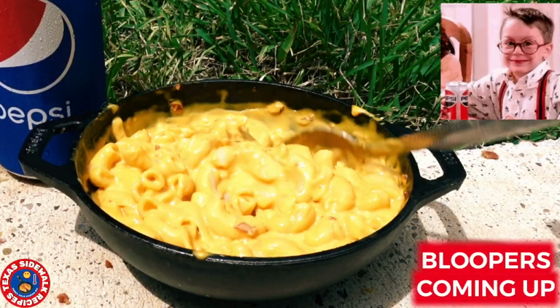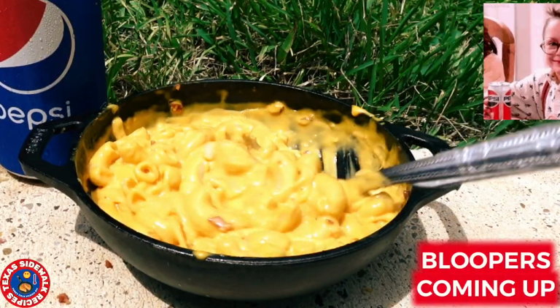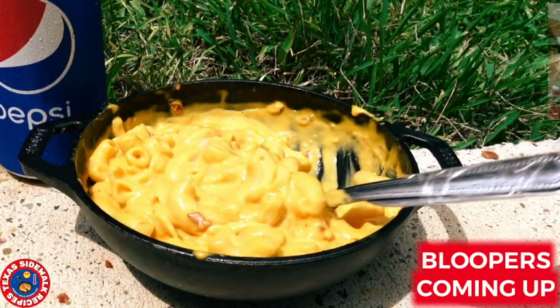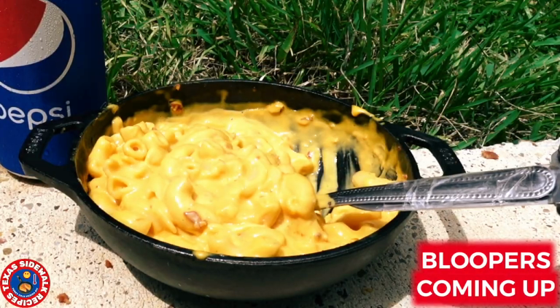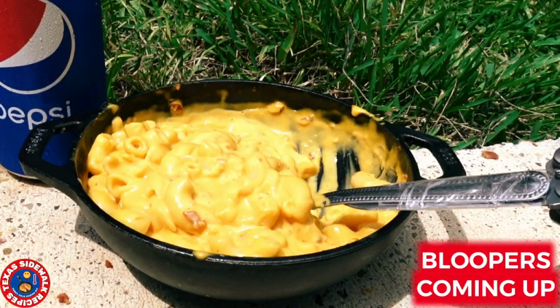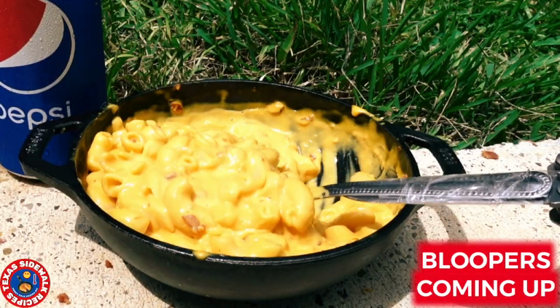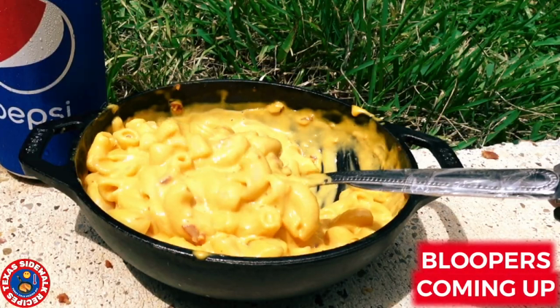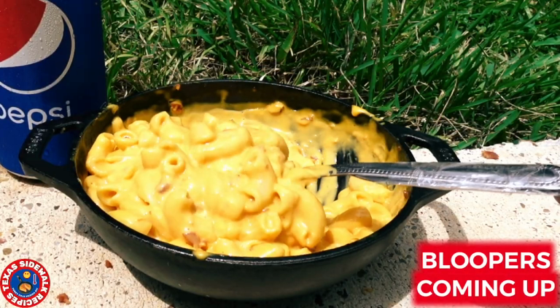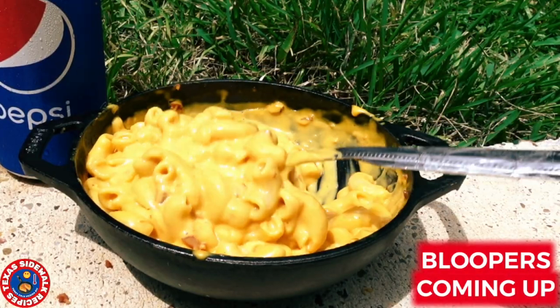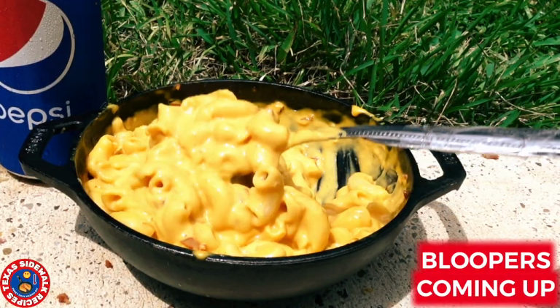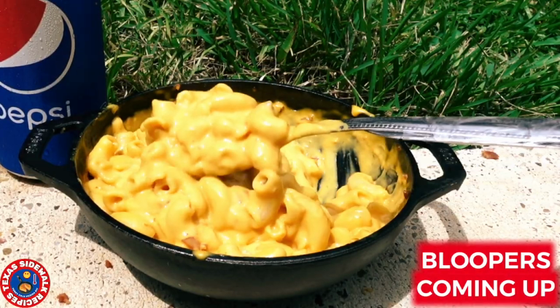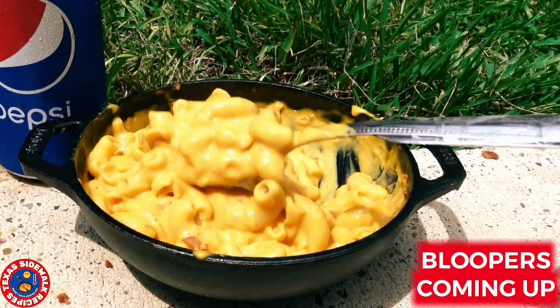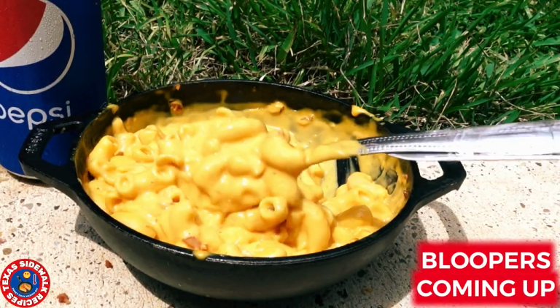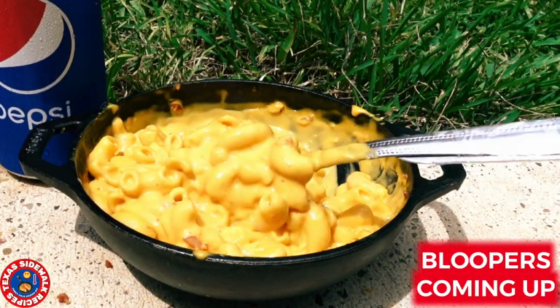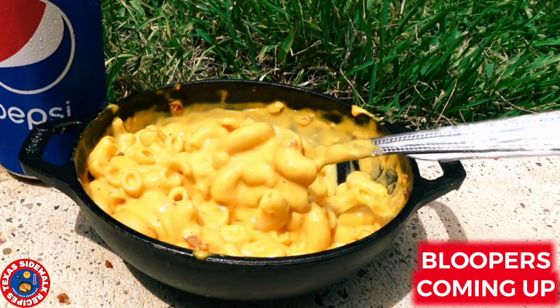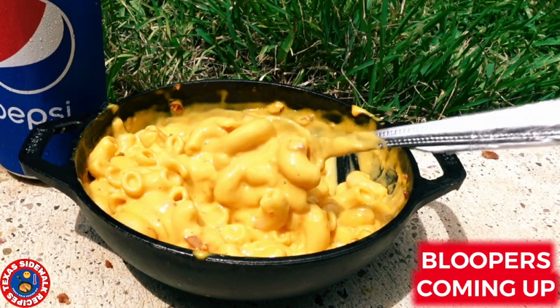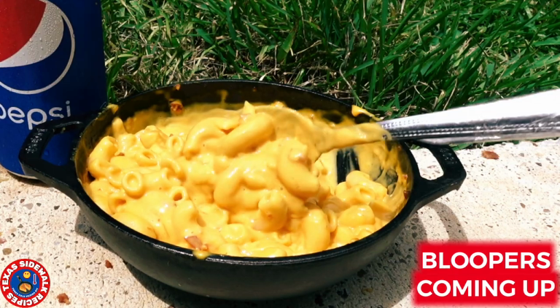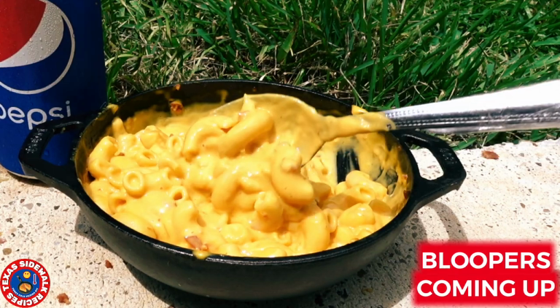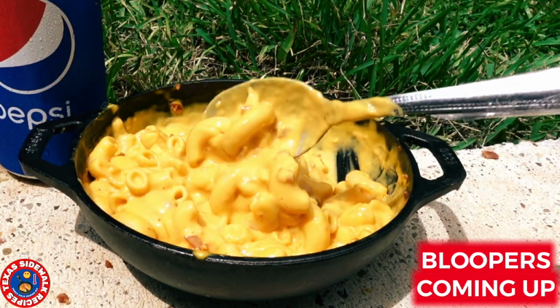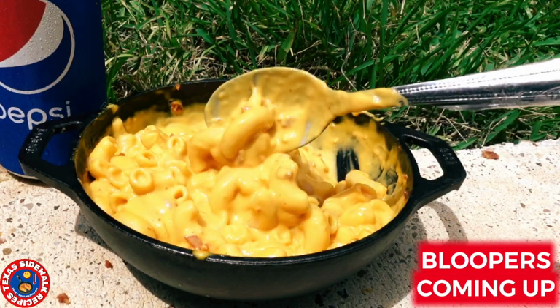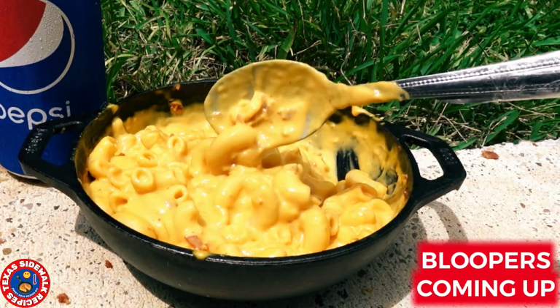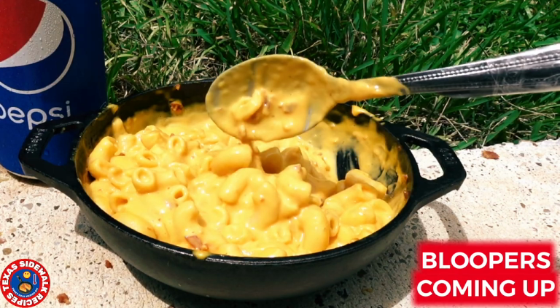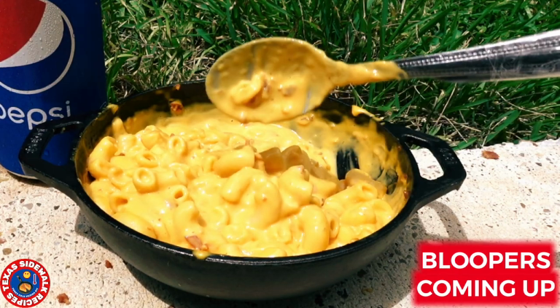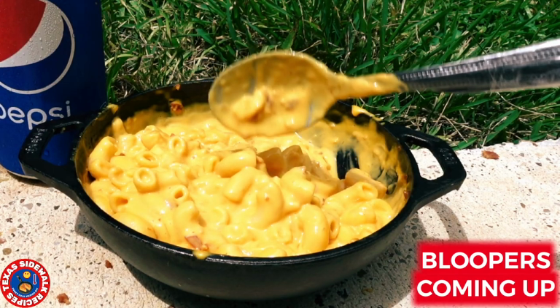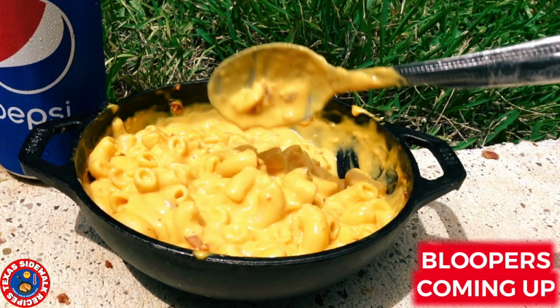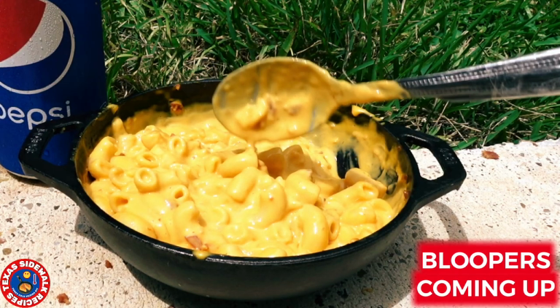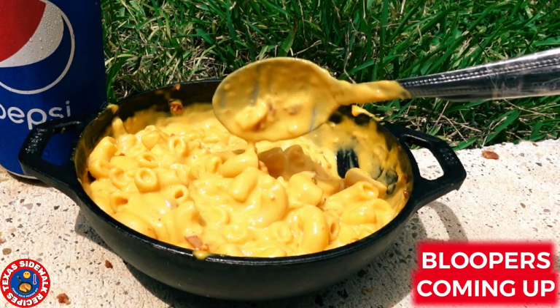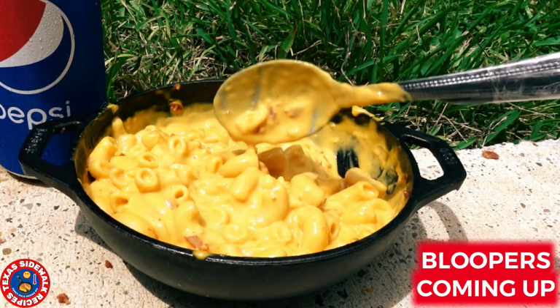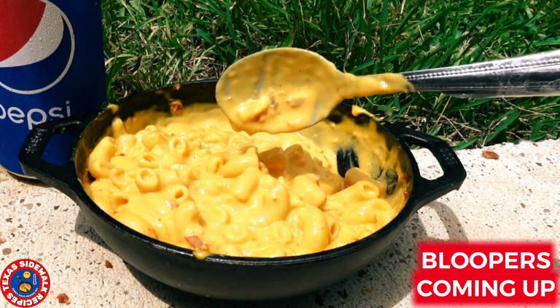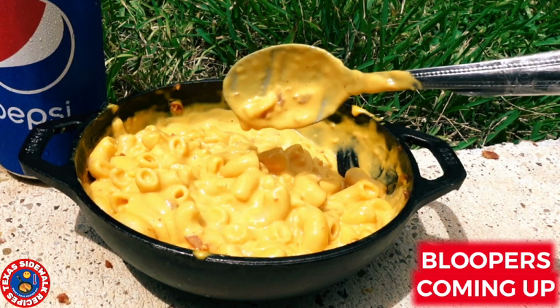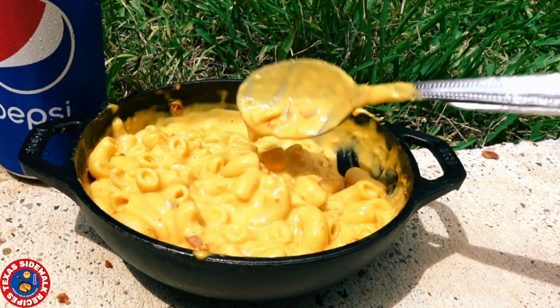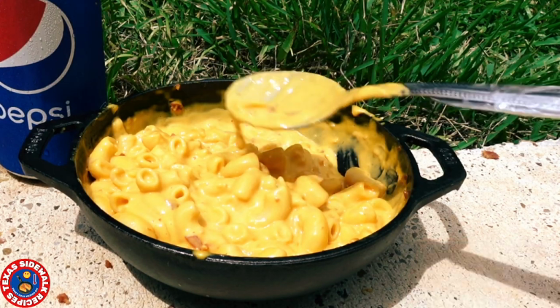Hit that subscribe button if this video brought a smile to your face, and follow for more sidewalk recipes. Have a blessed day.